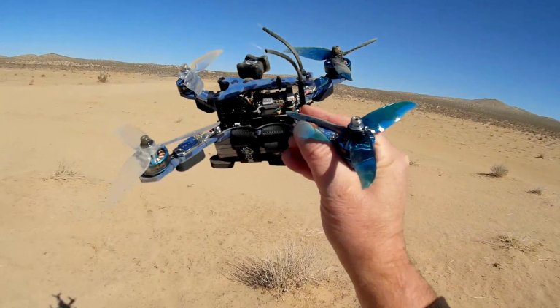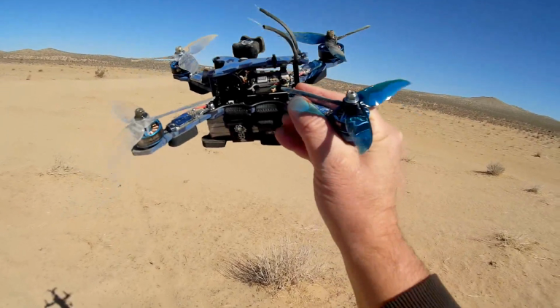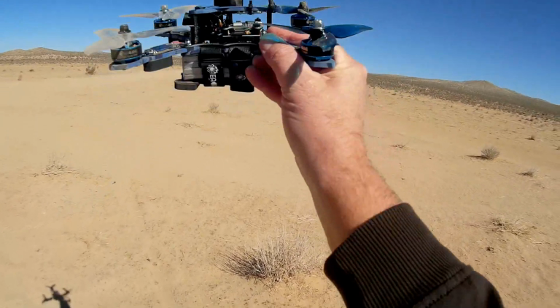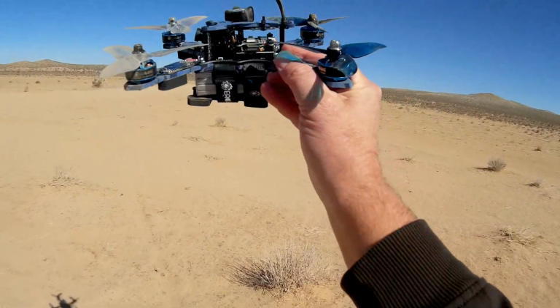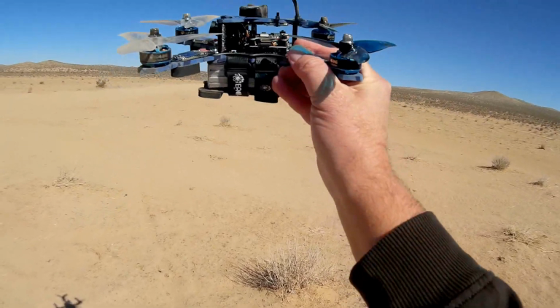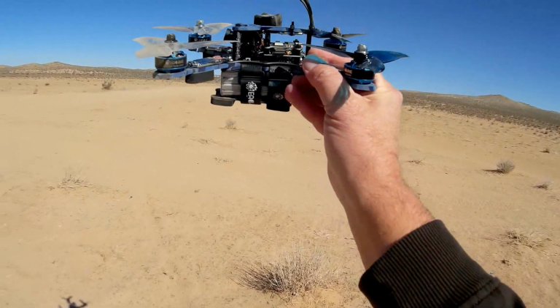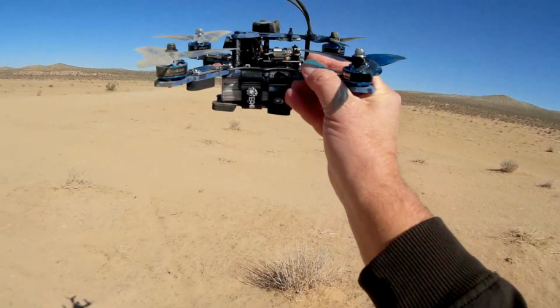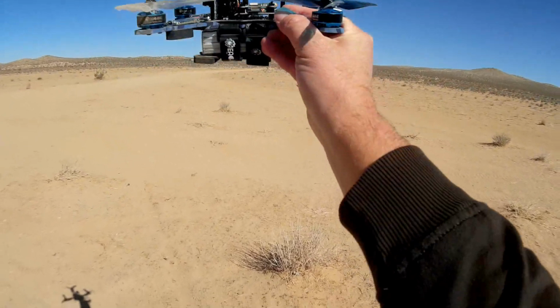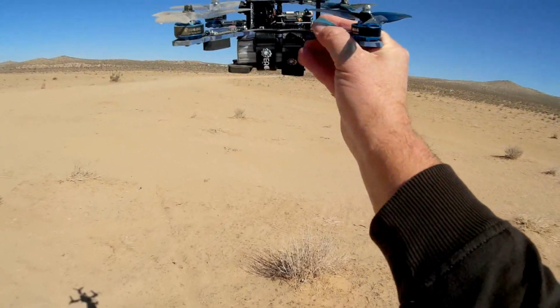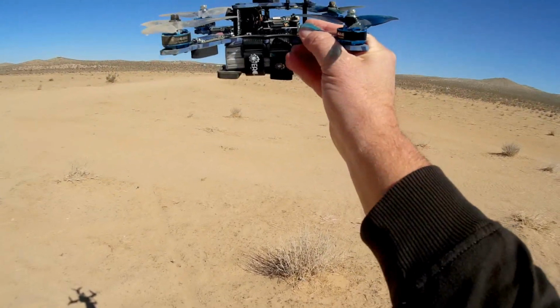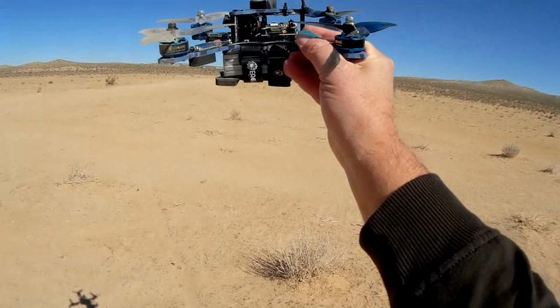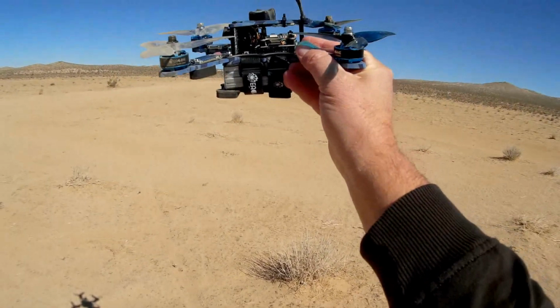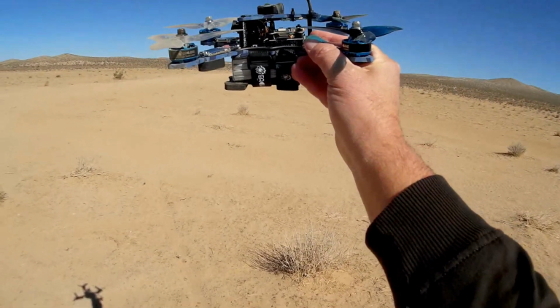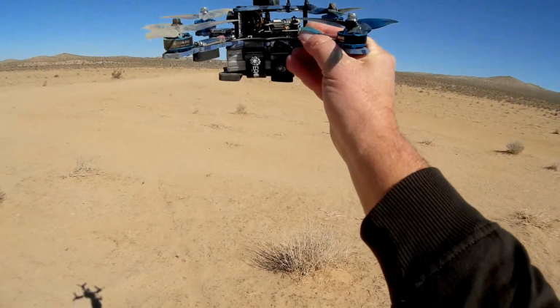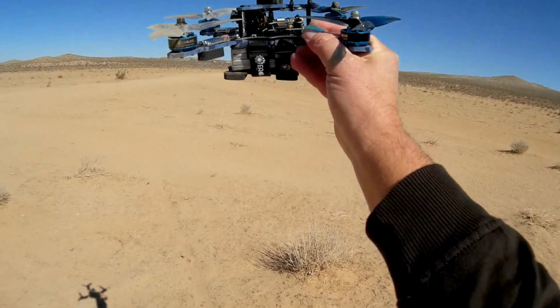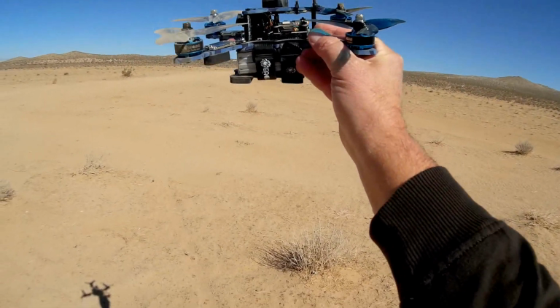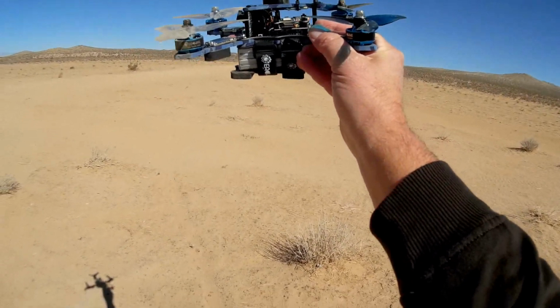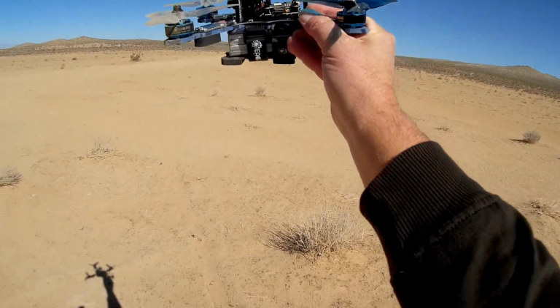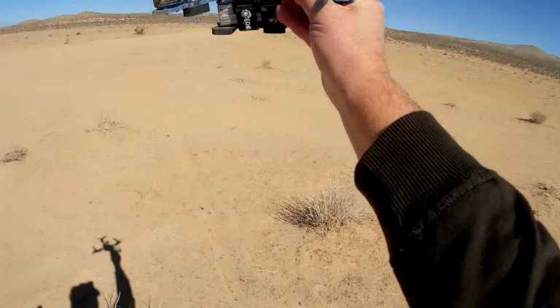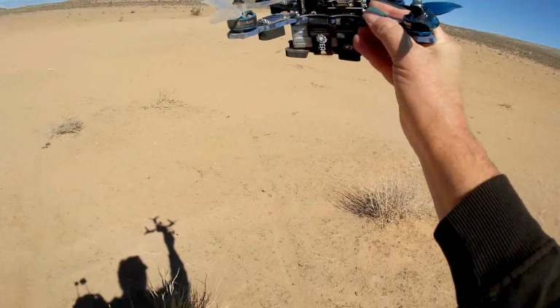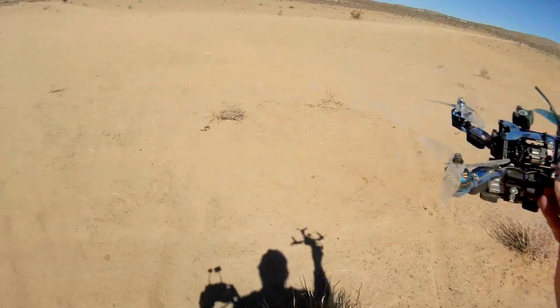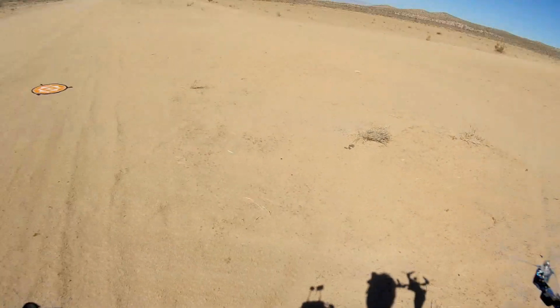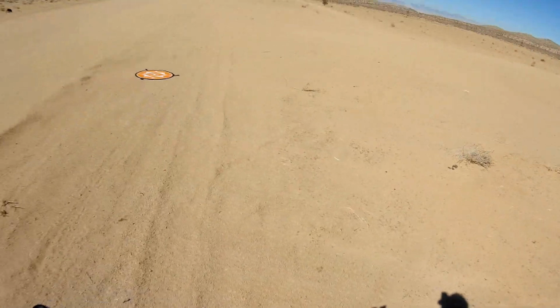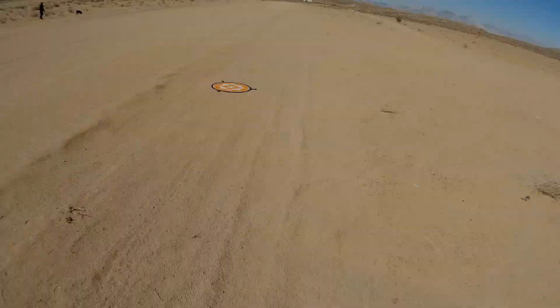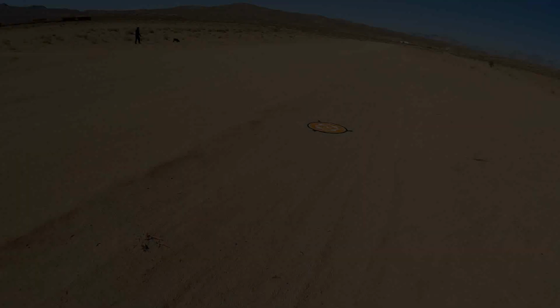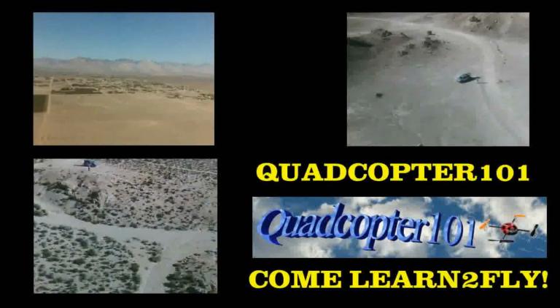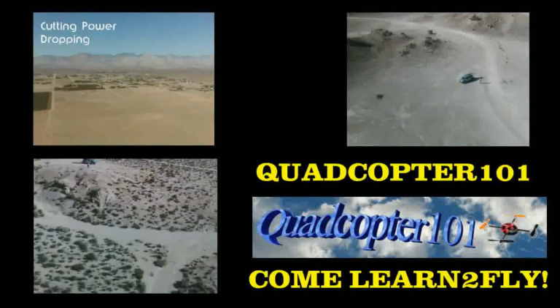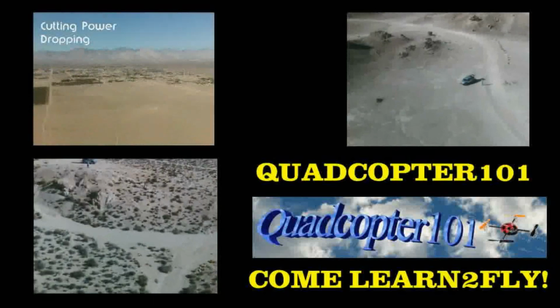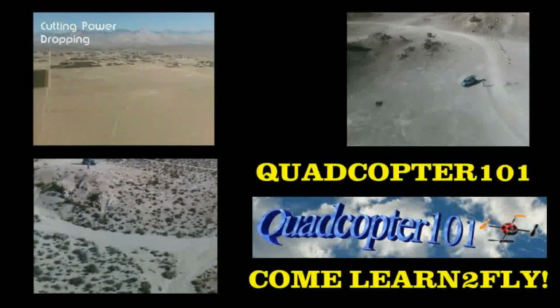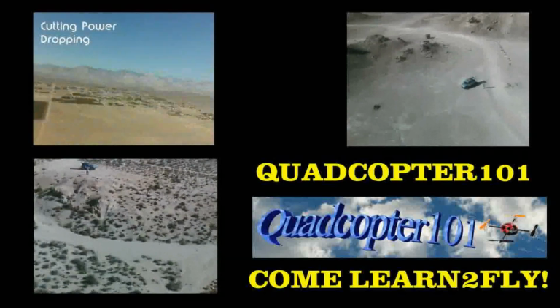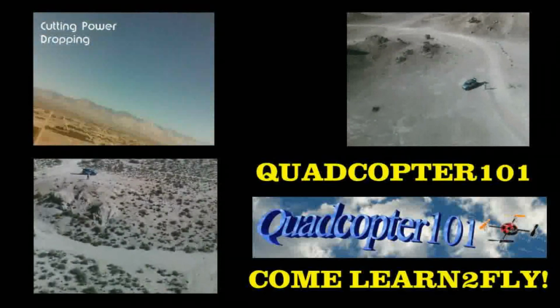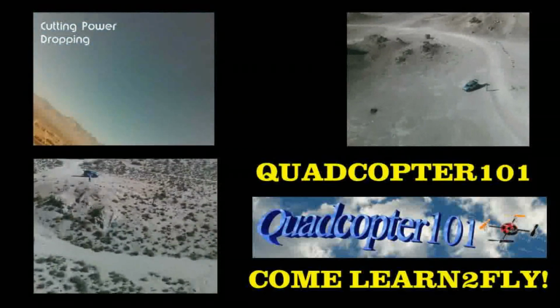So I hope you enjoyed this flight. This is Quadcopter 101, signing out.